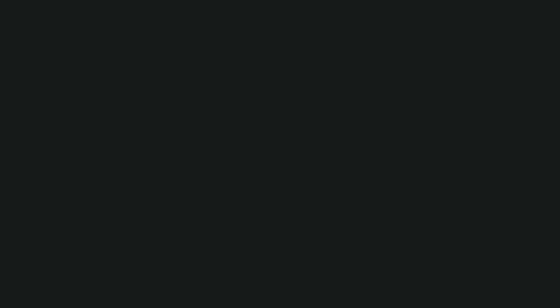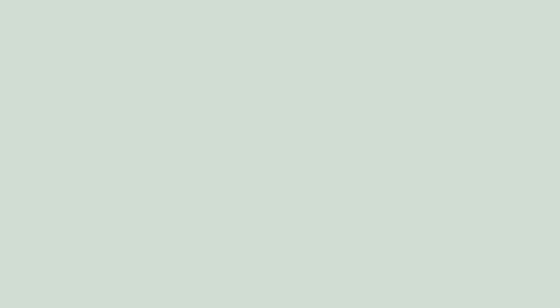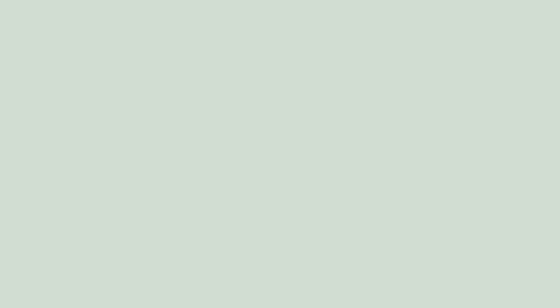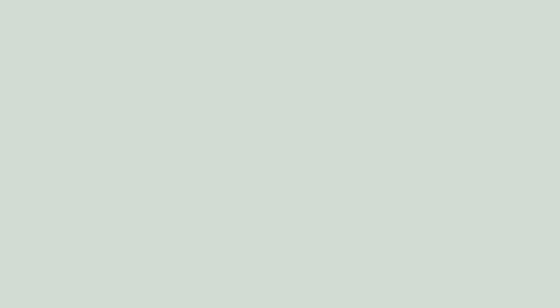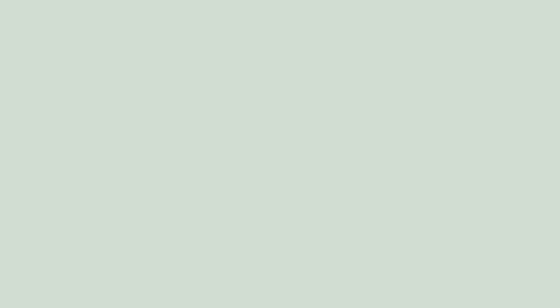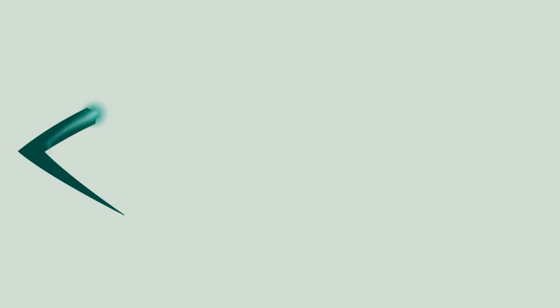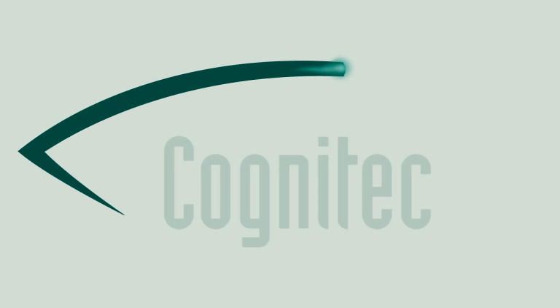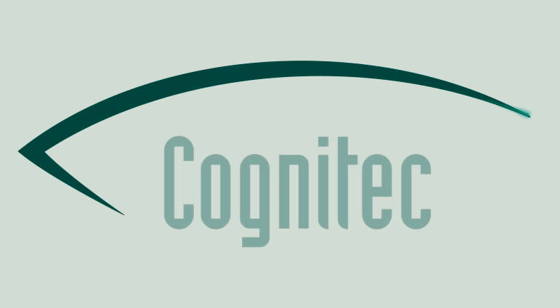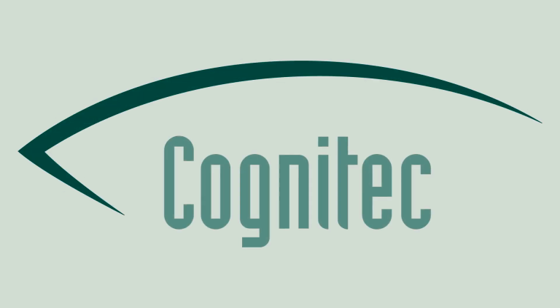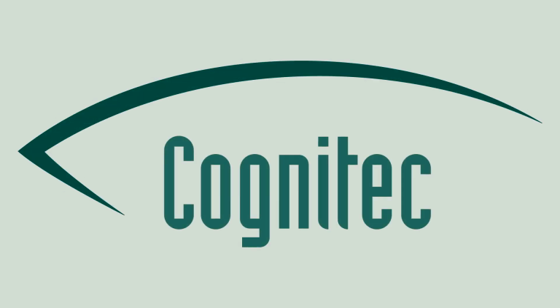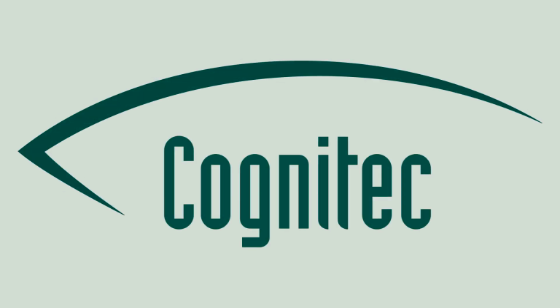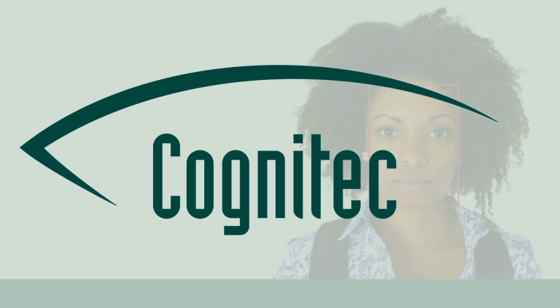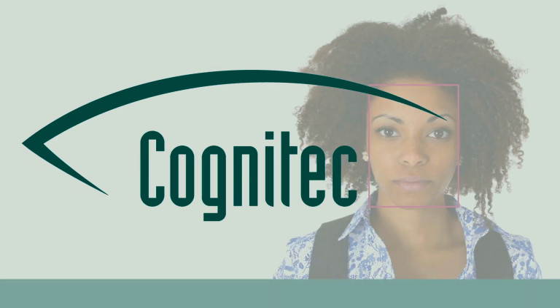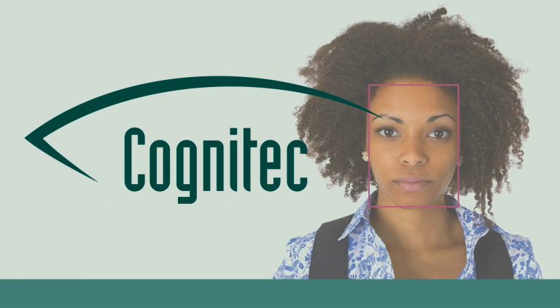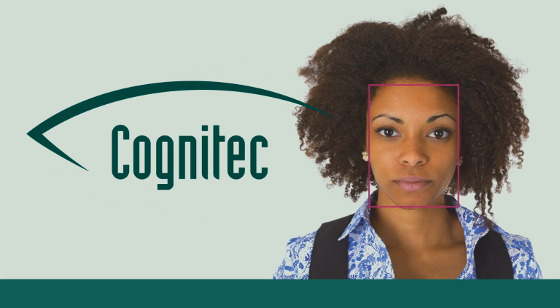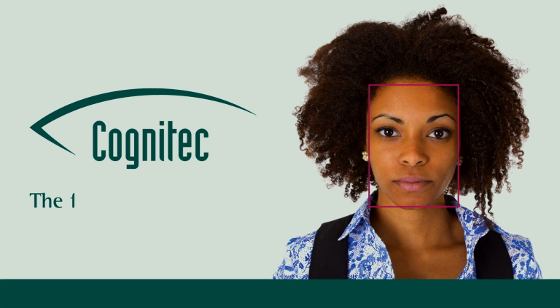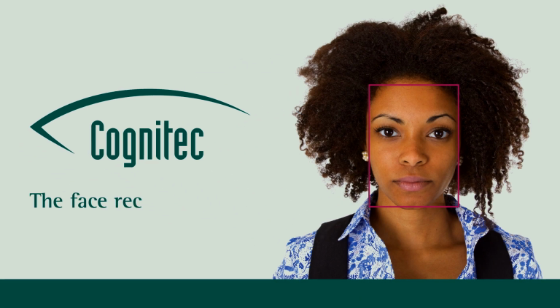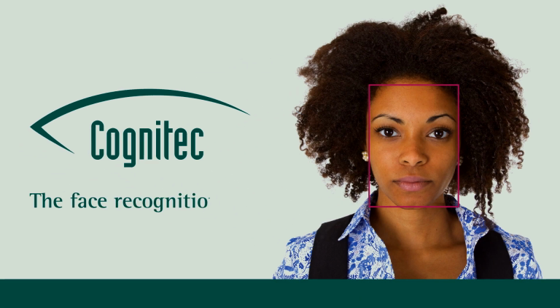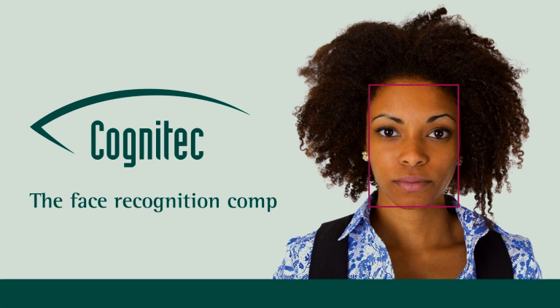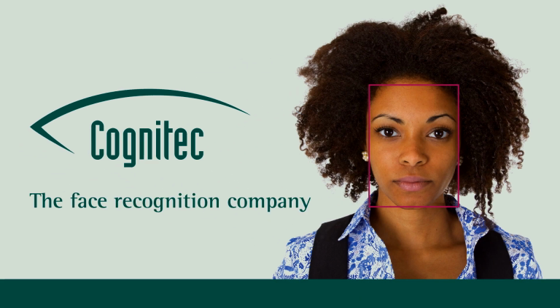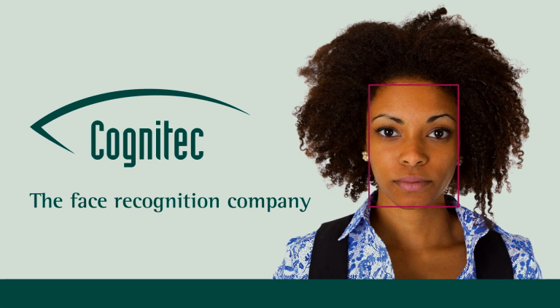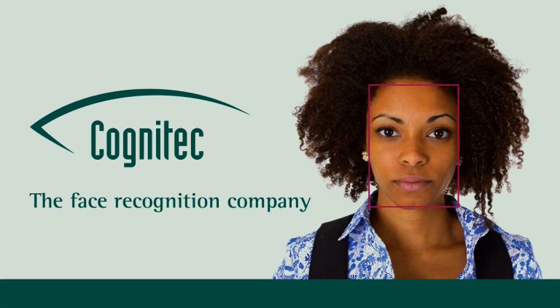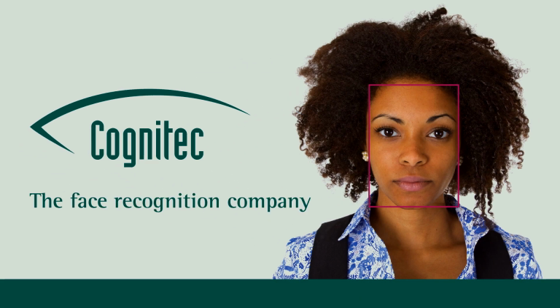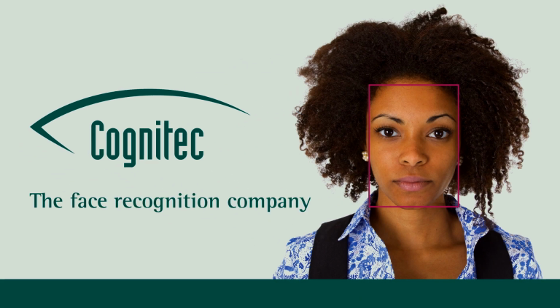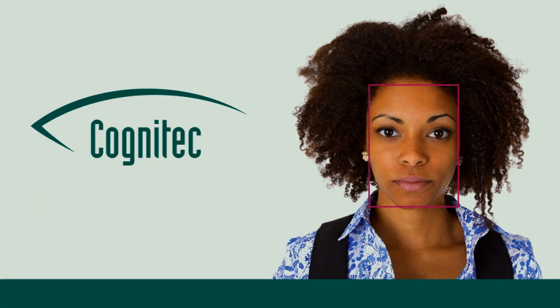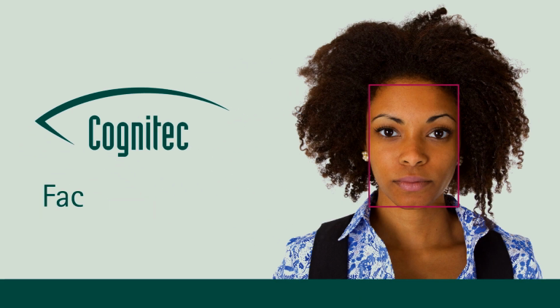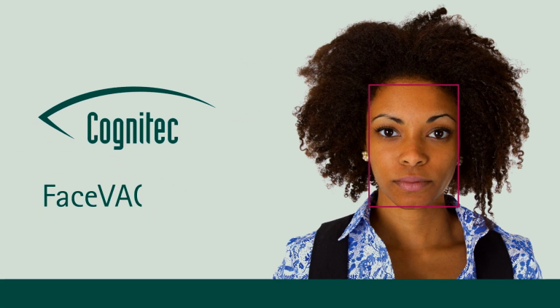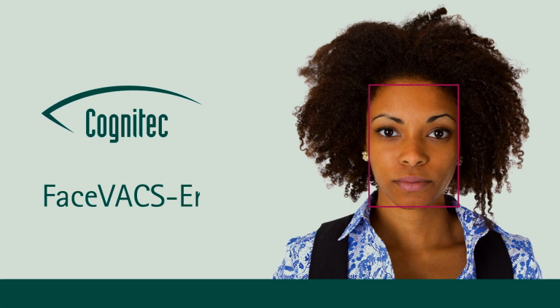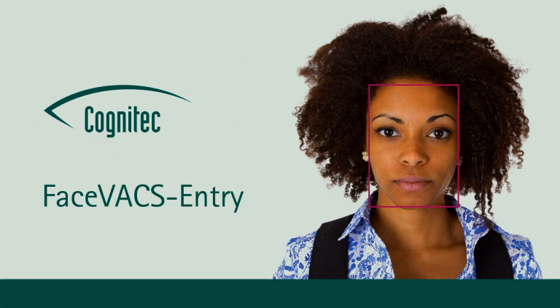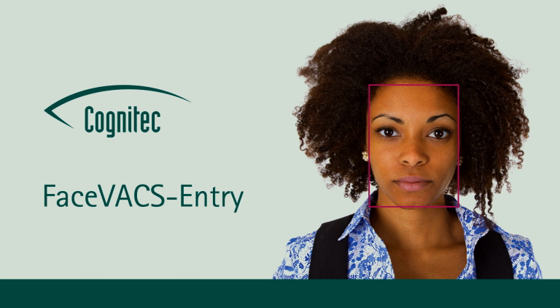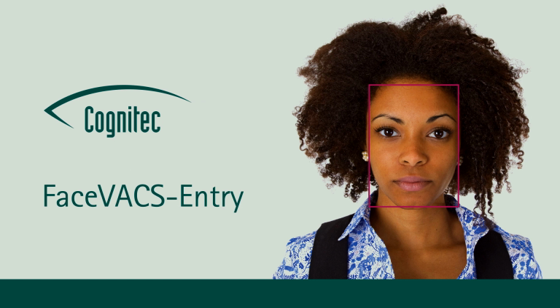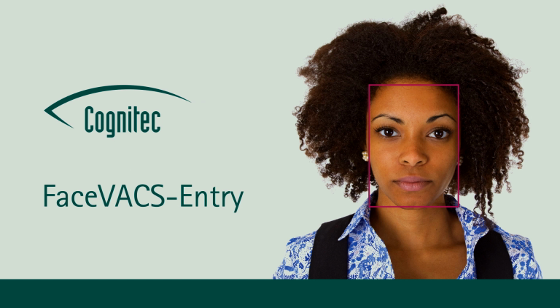Cognitec, the face recognition company. Face VAX Entry.